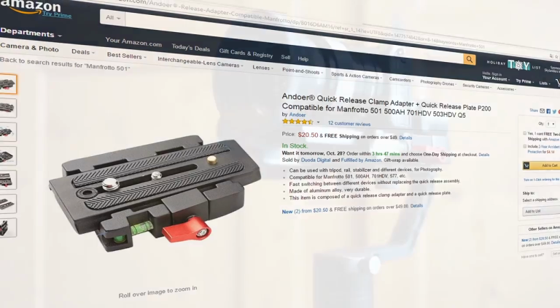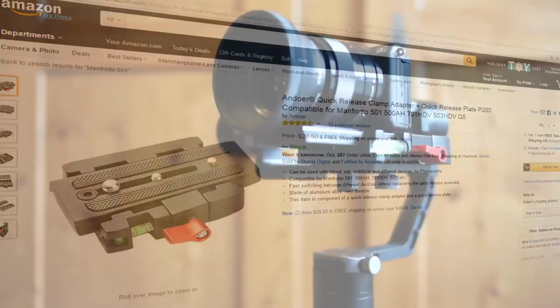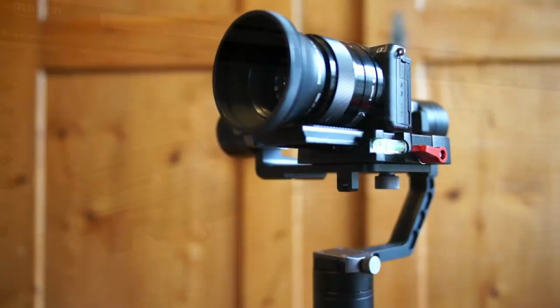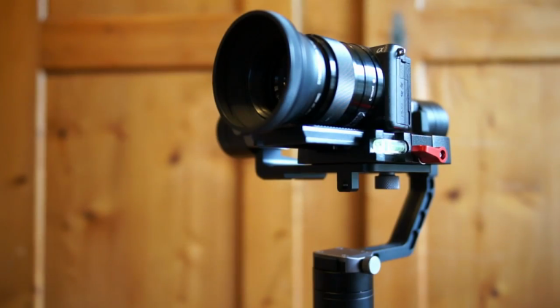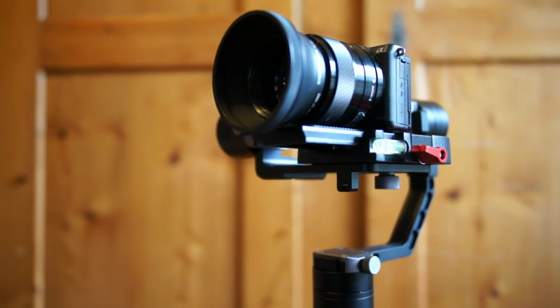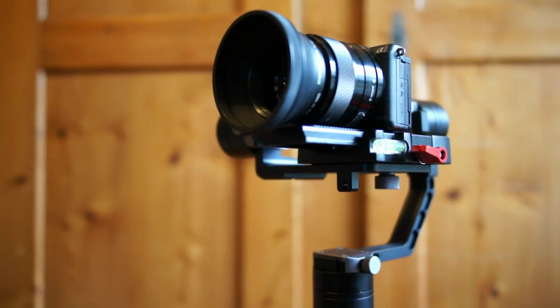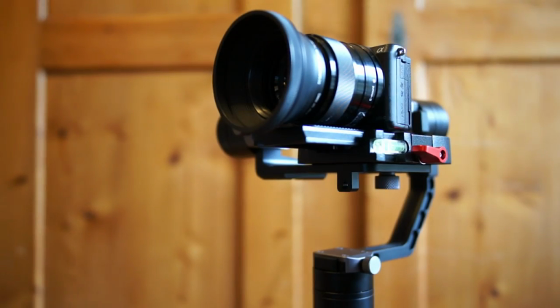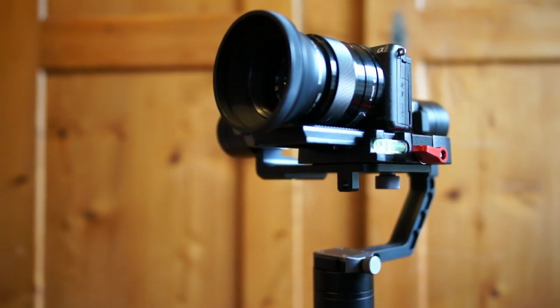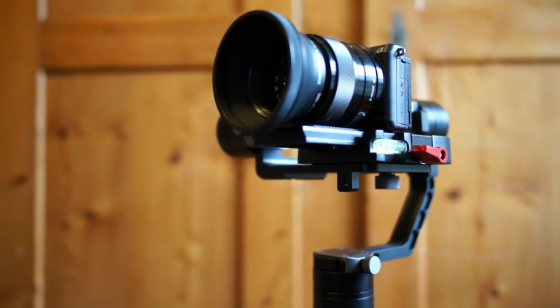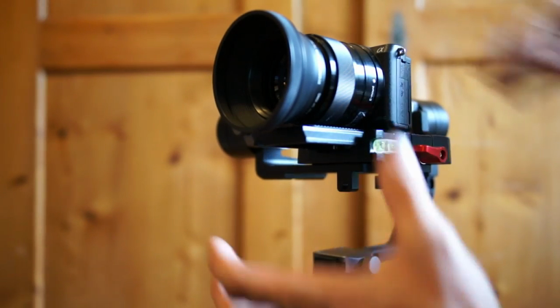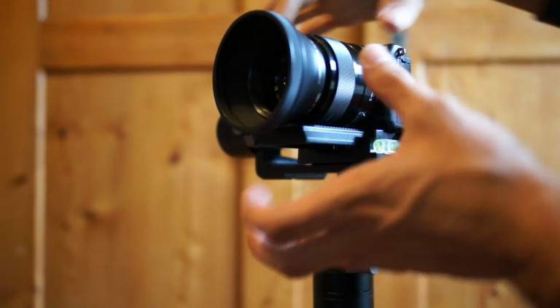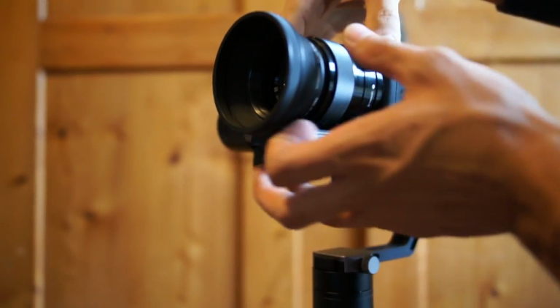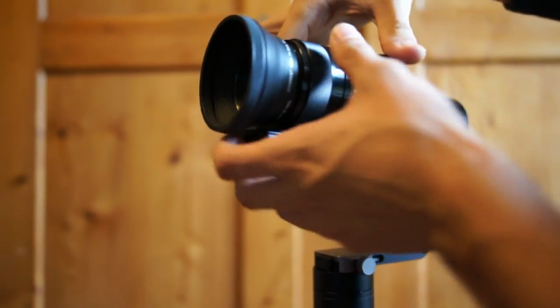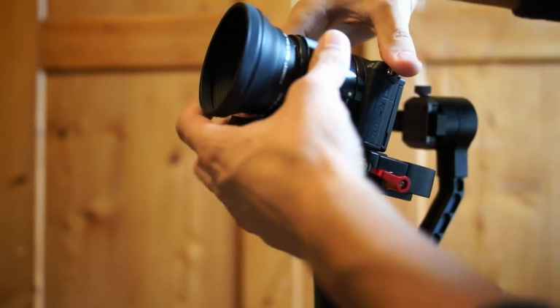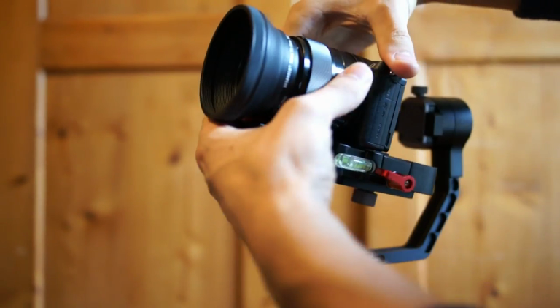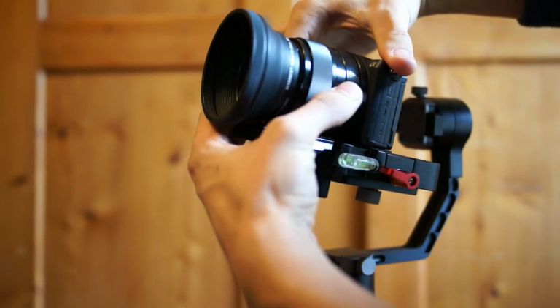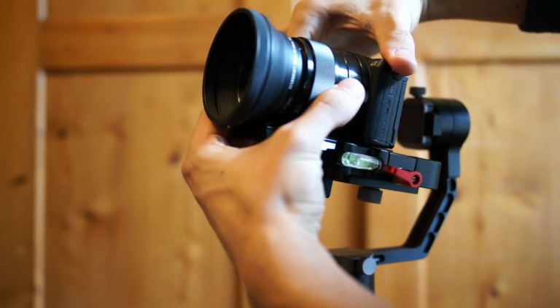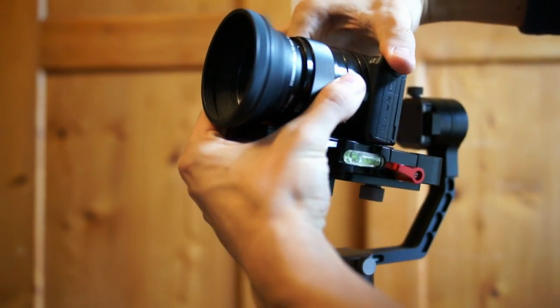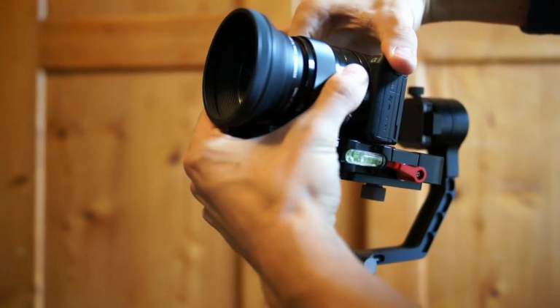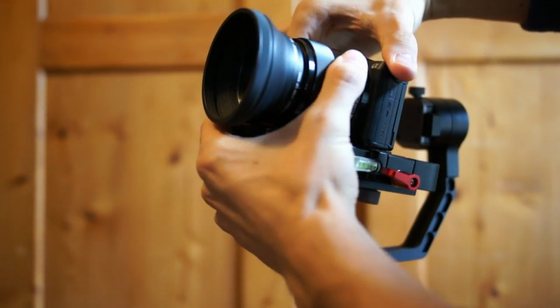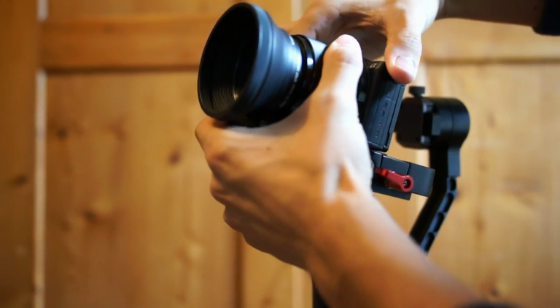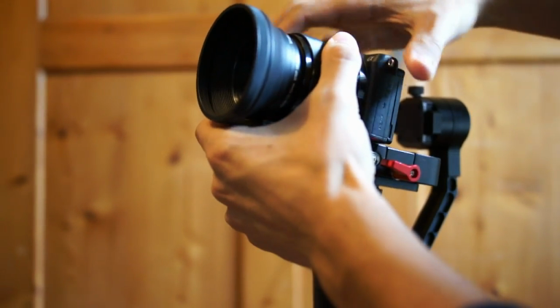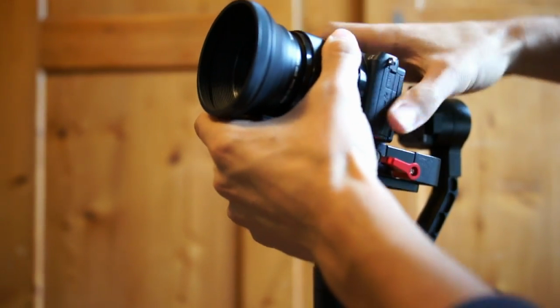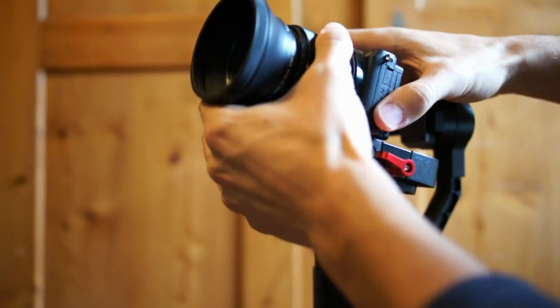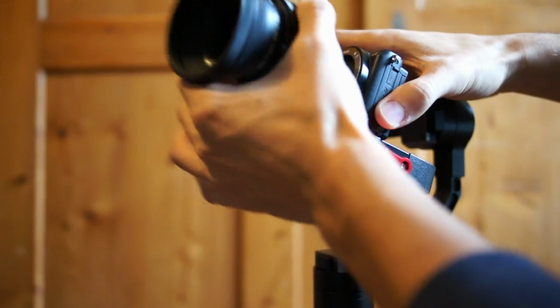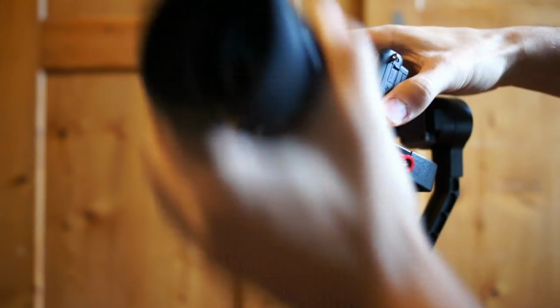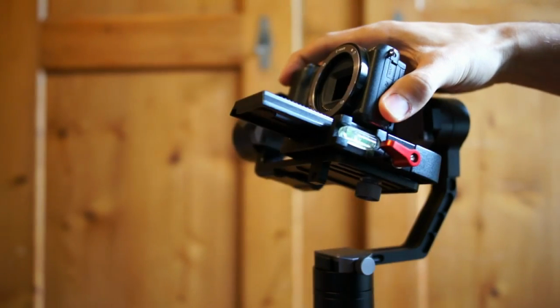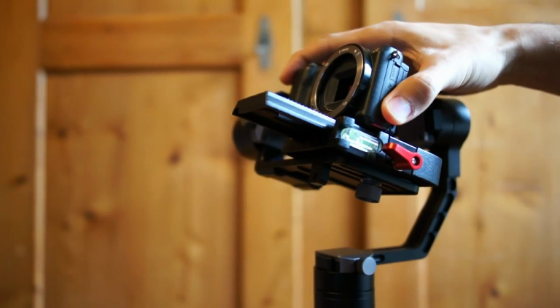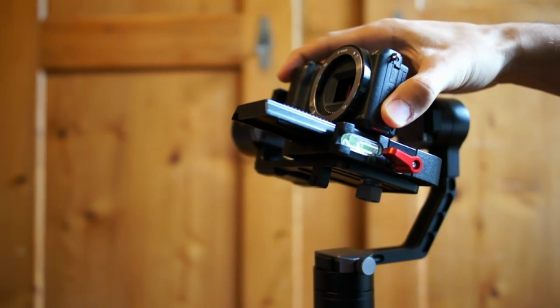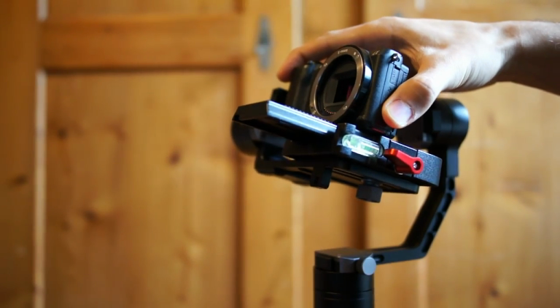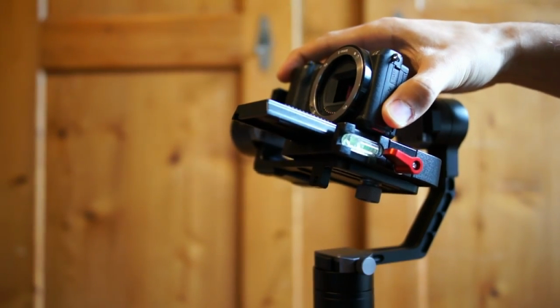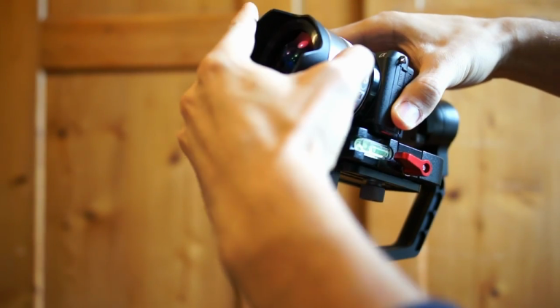If you like filming with prime lenses like I do, changing your lenses could take some time because you always have to adjust and balance the gimbal.